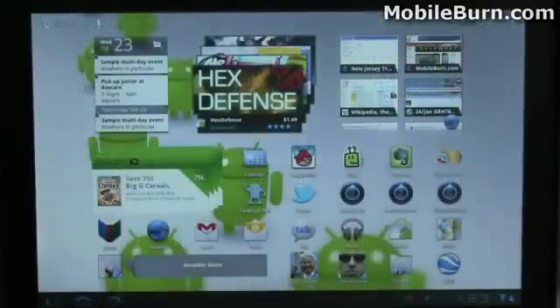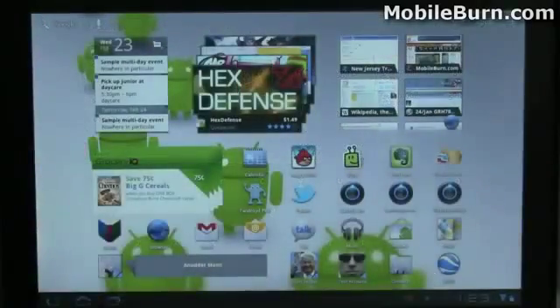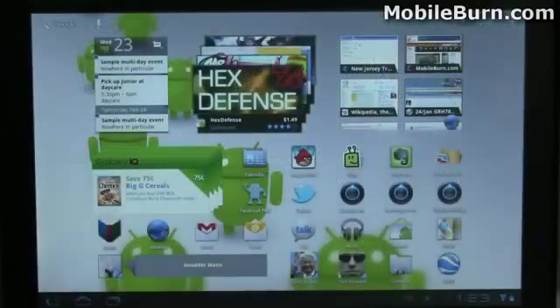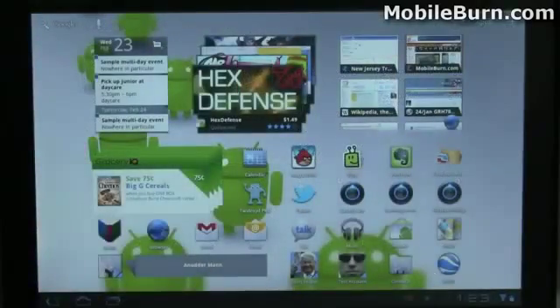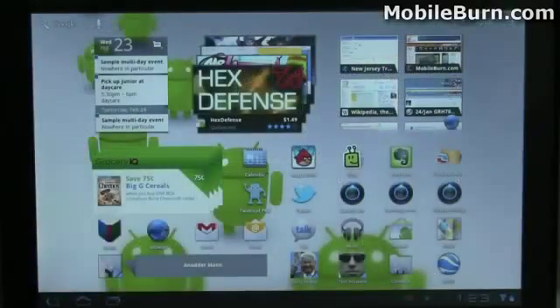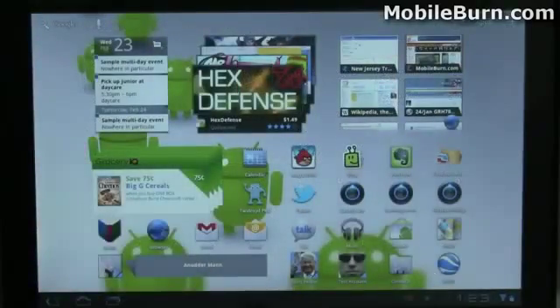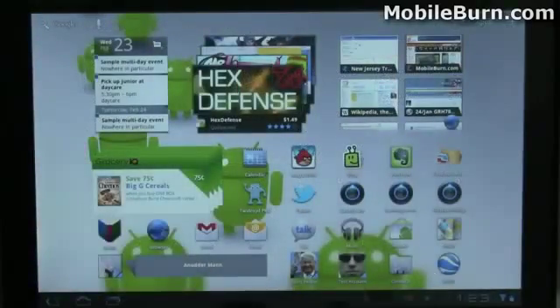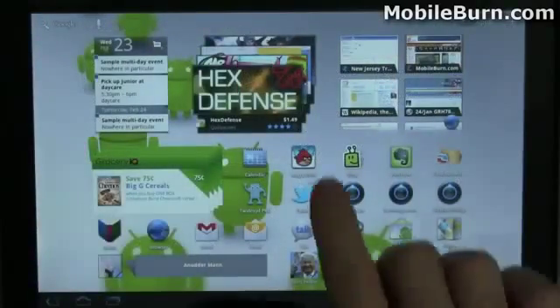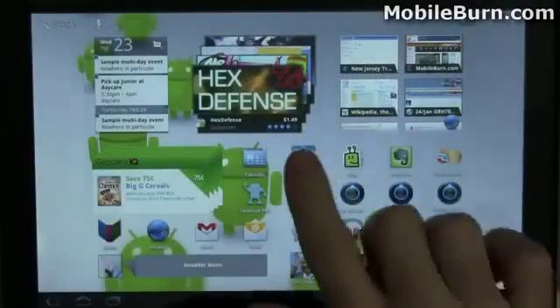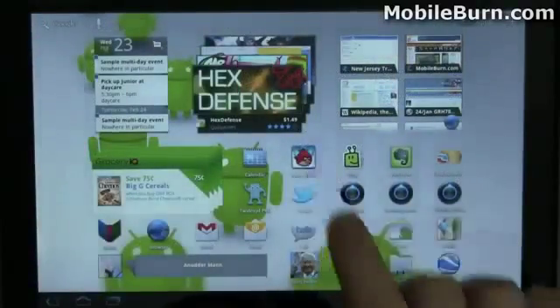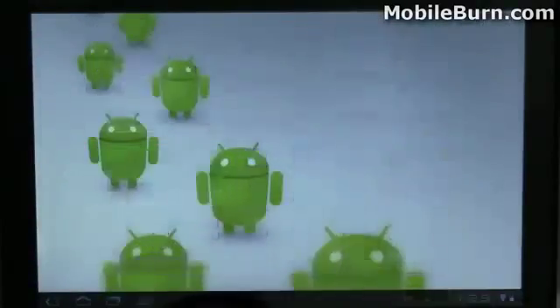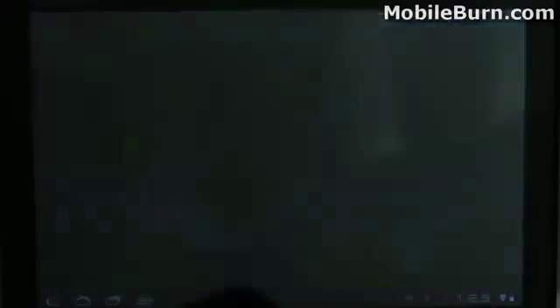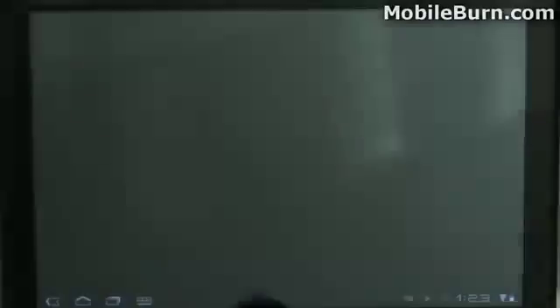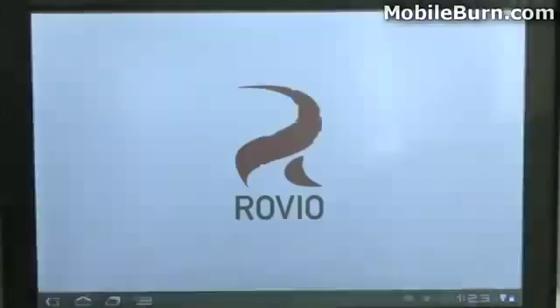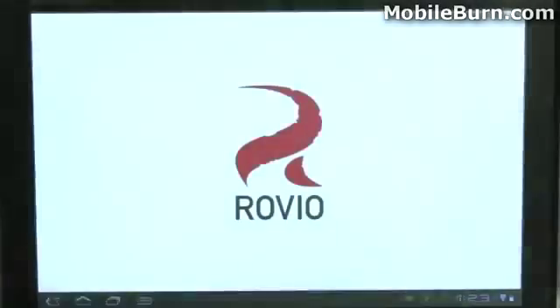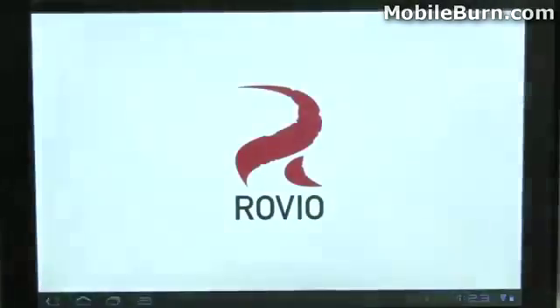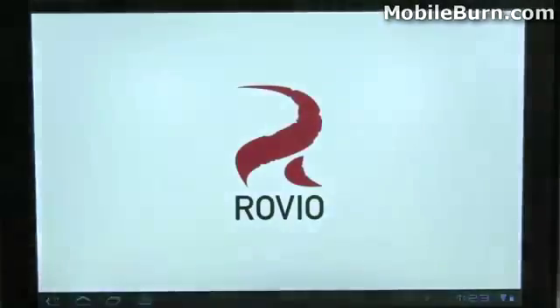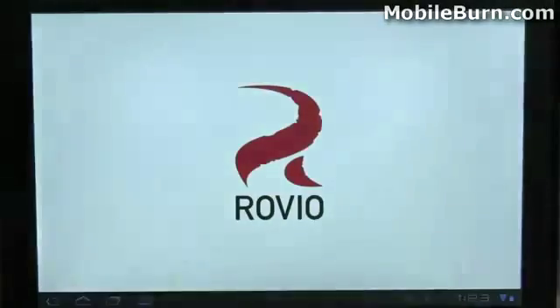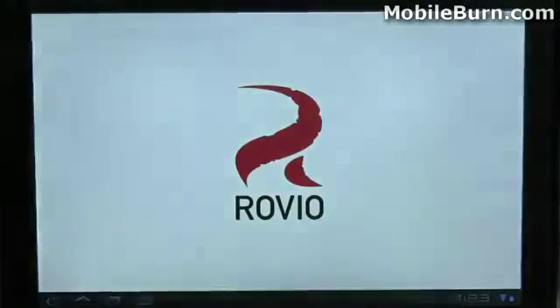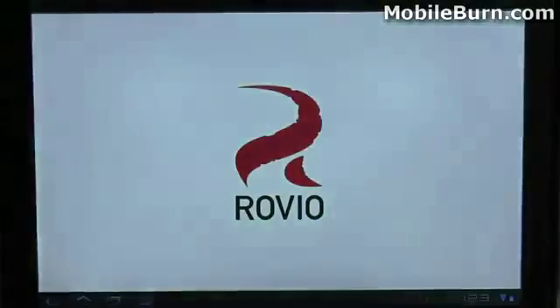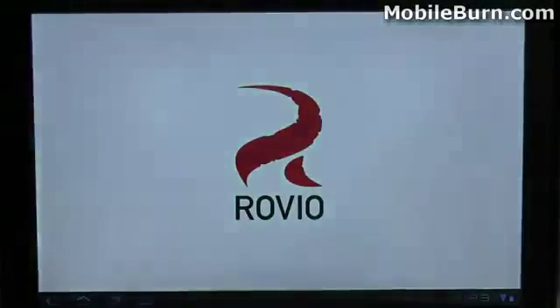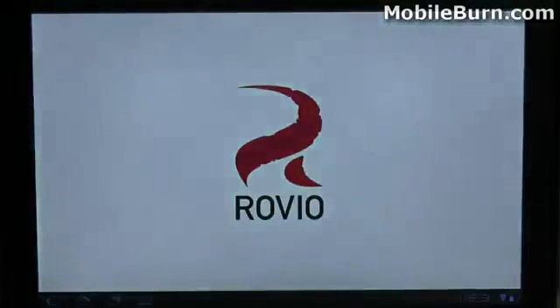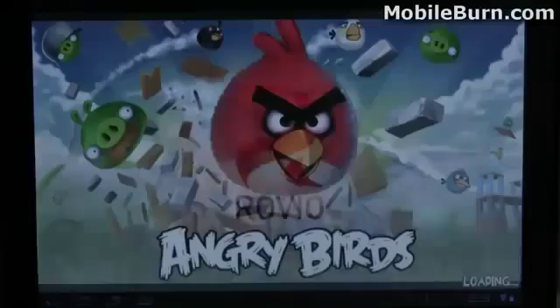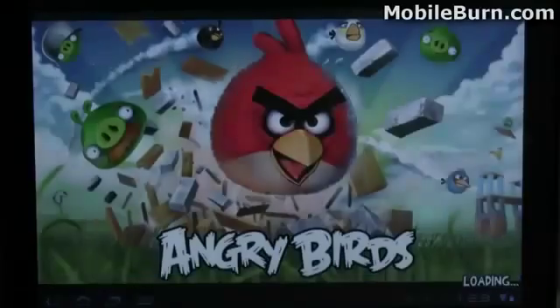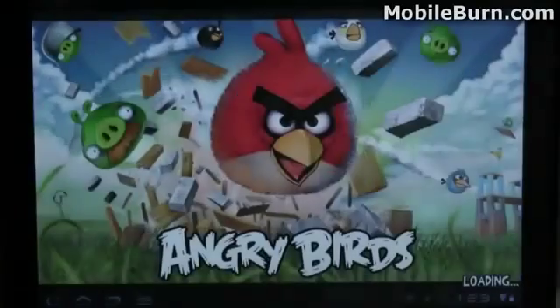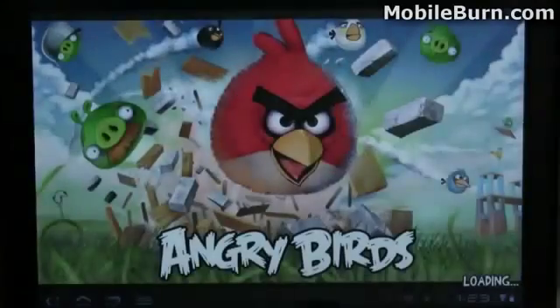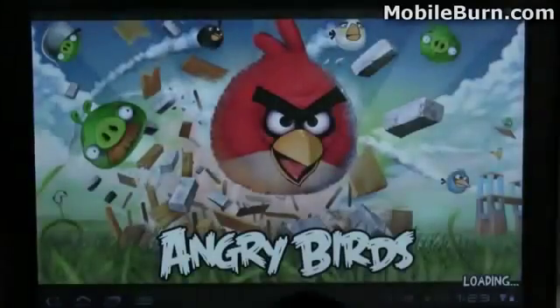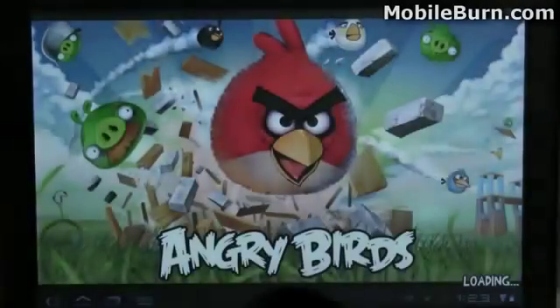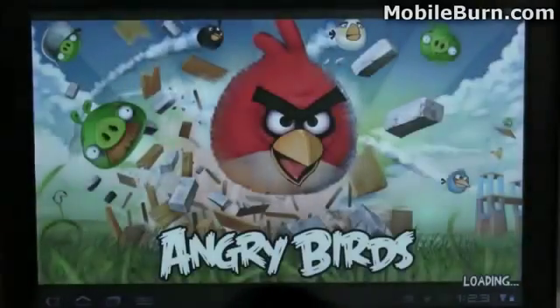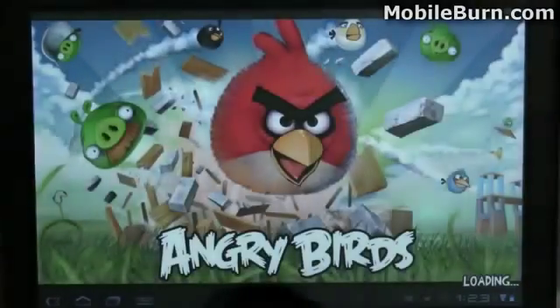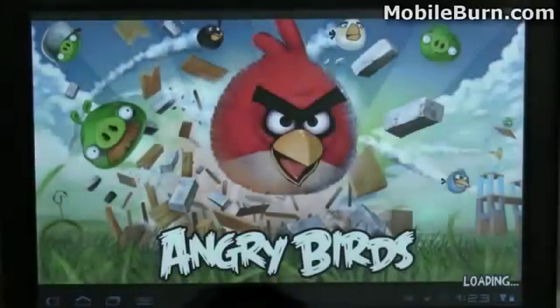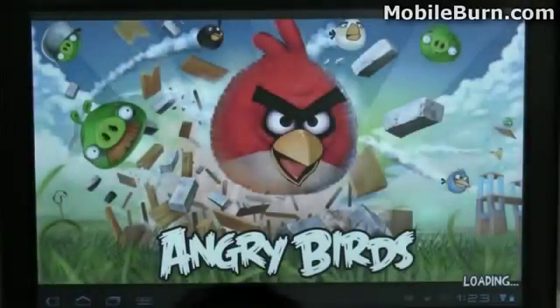And of course I would be remiss if I did not show you Angry Birds running on the large display.